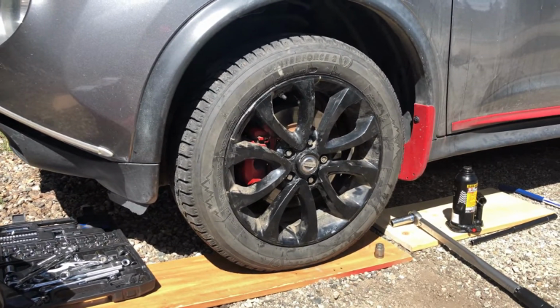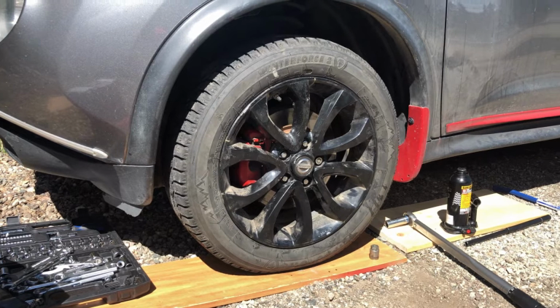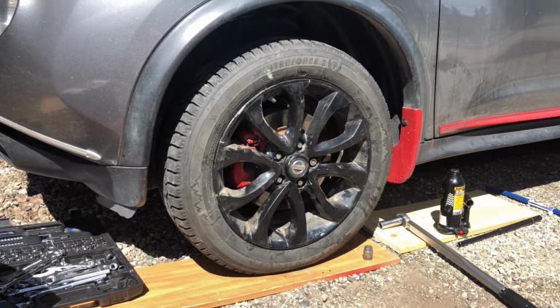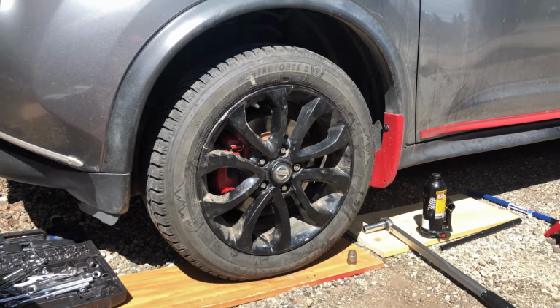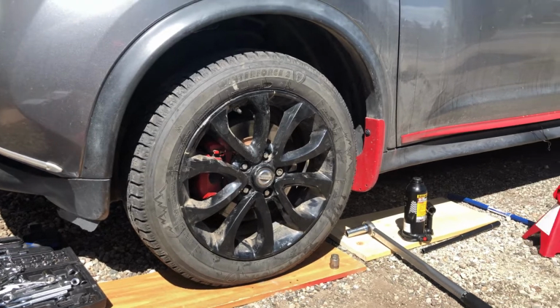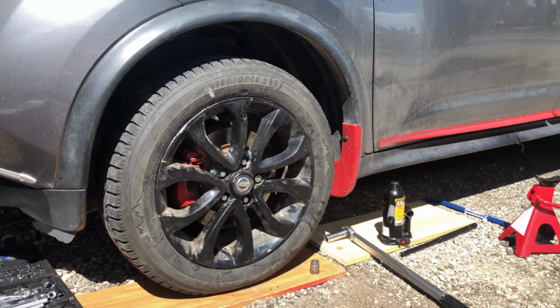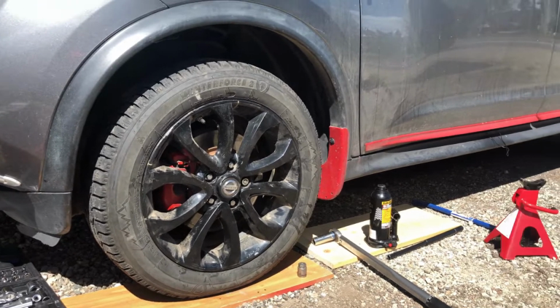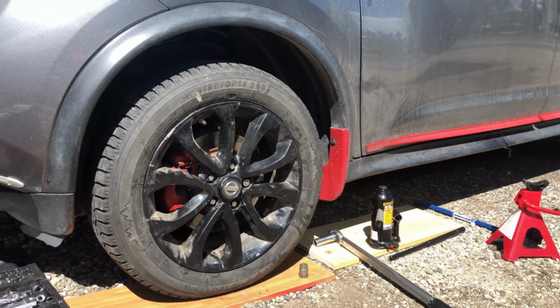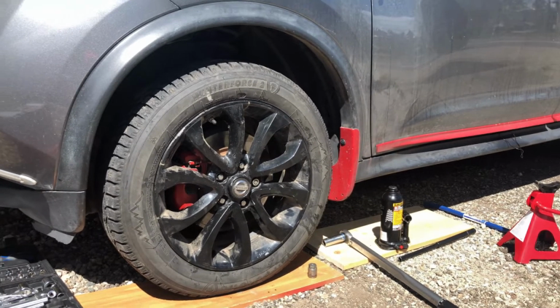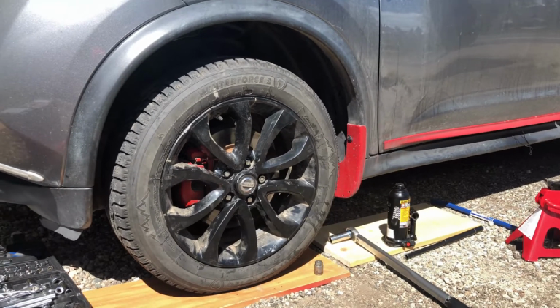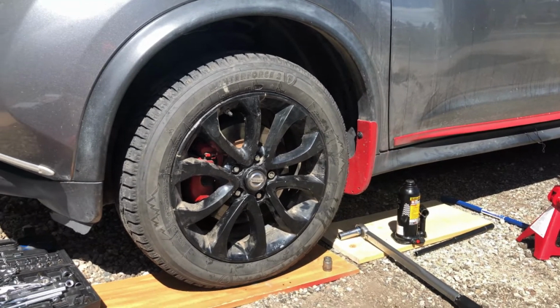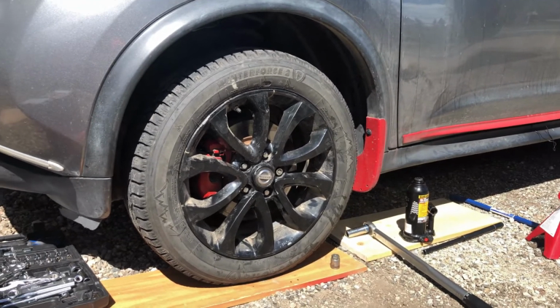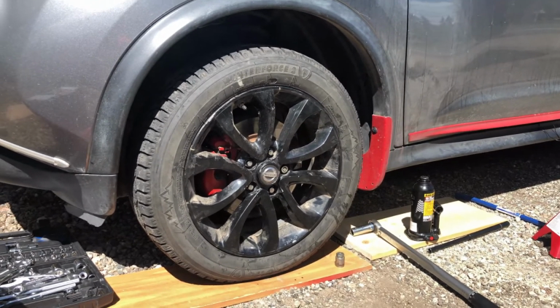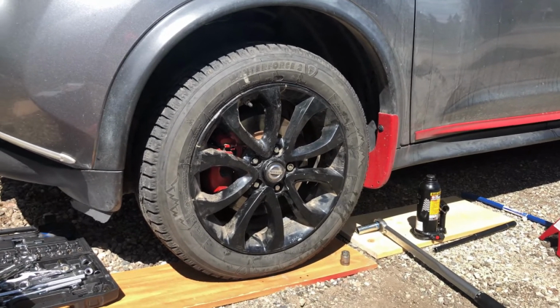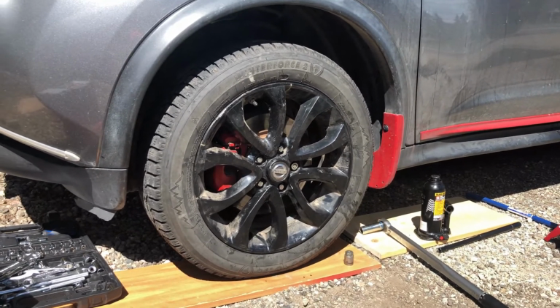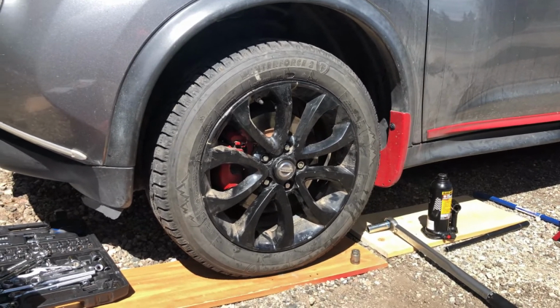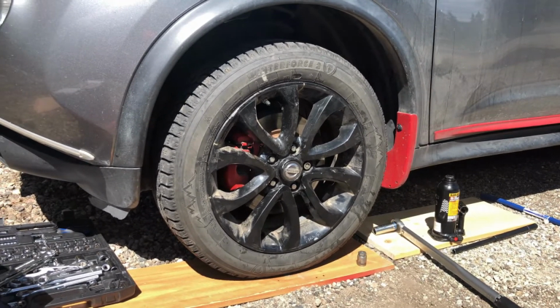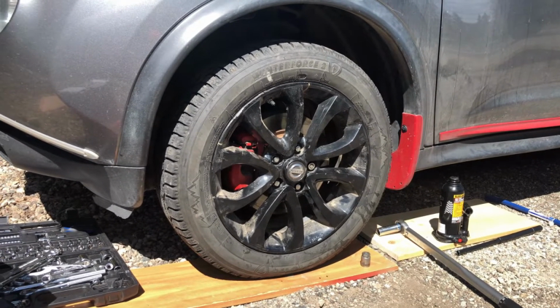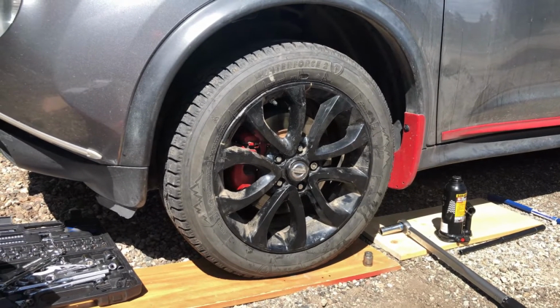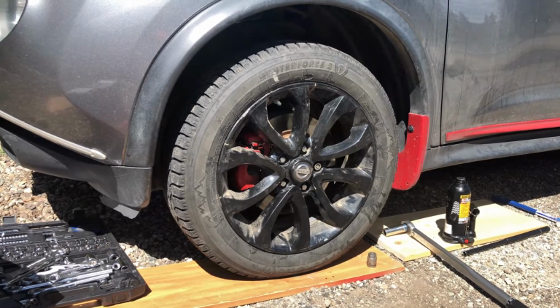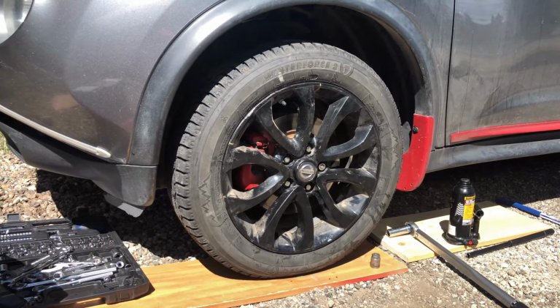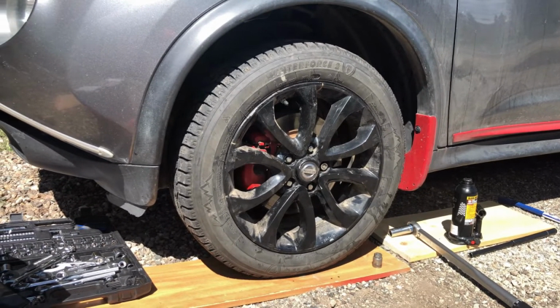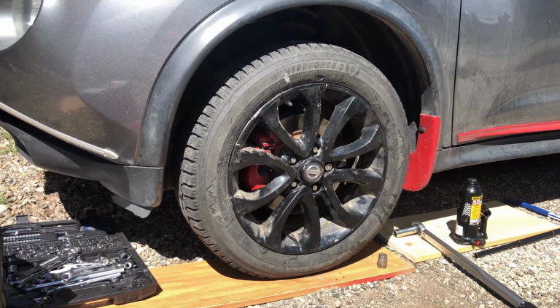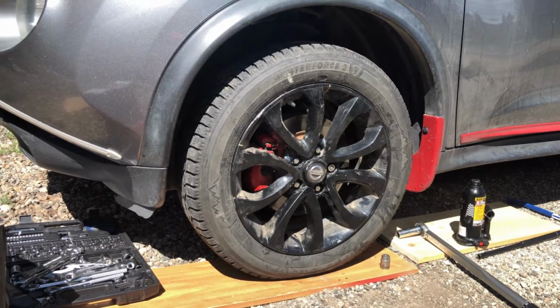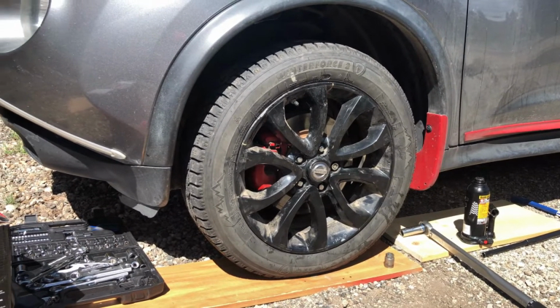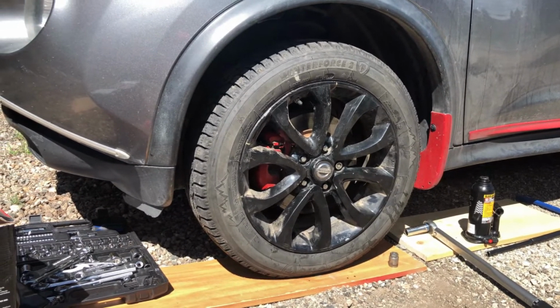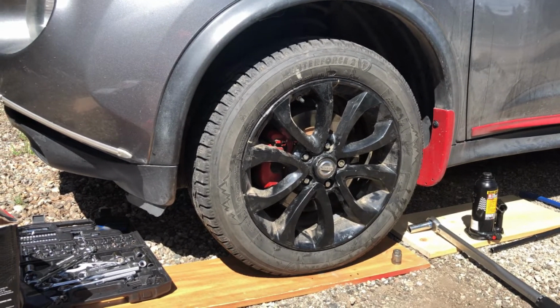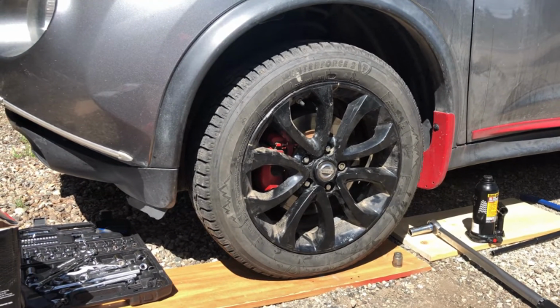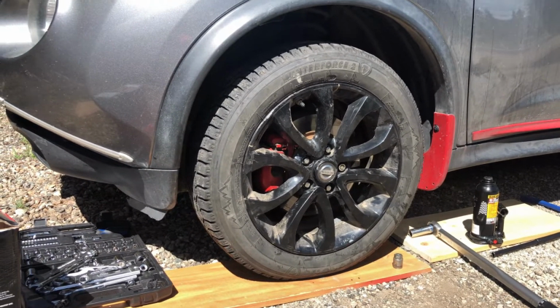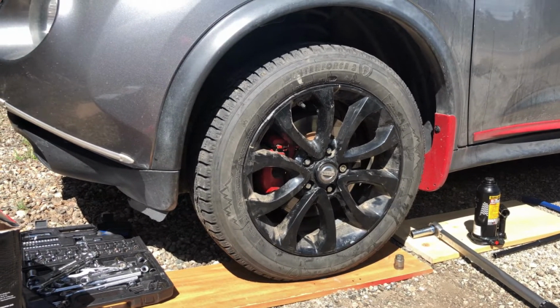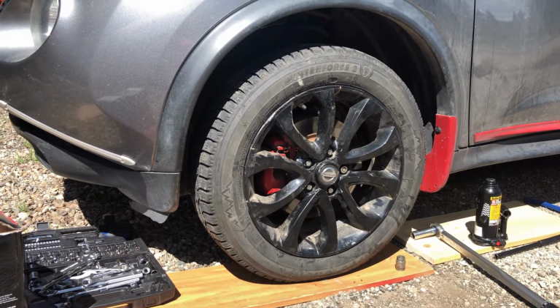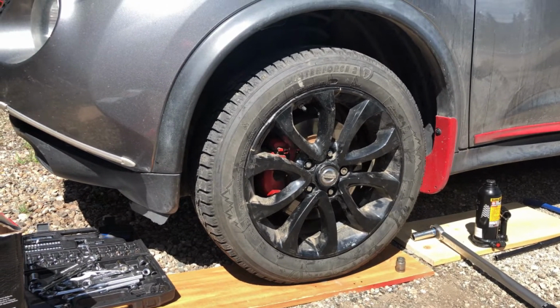So that's how to check and diagnose a bad ball joint or control arm on your car. If you found this video helpful, please like and subscribe, and see you in my next vlog. Thanks!